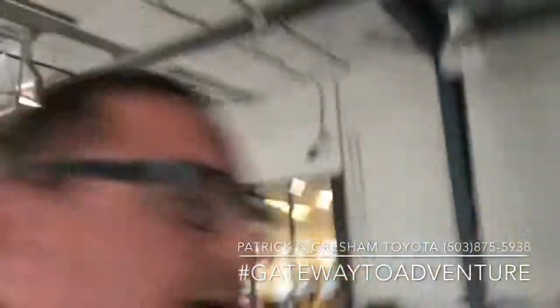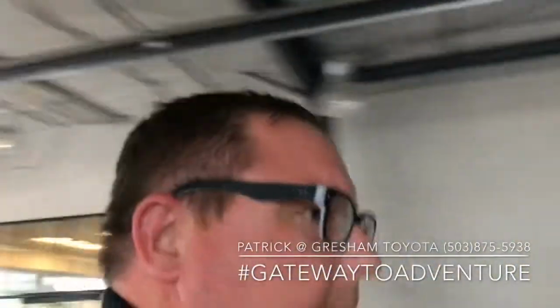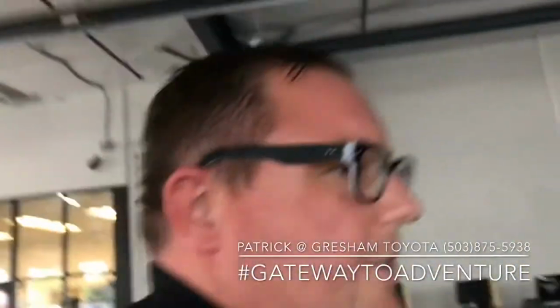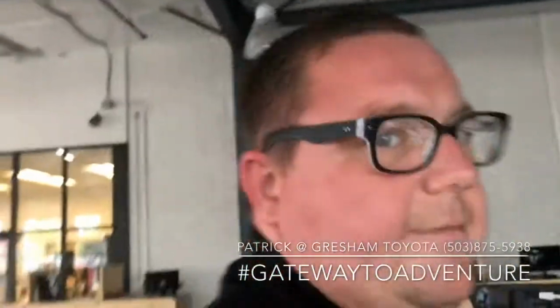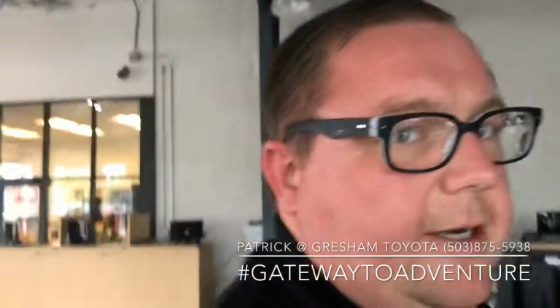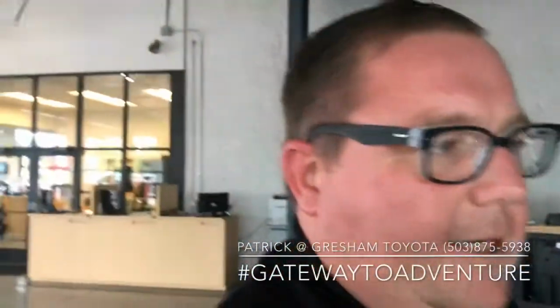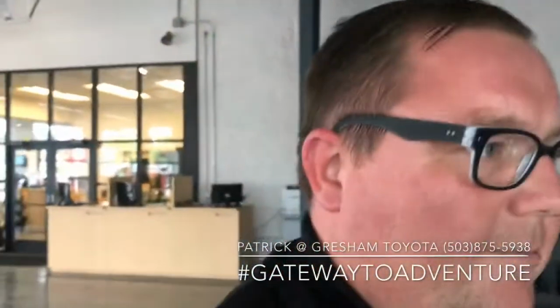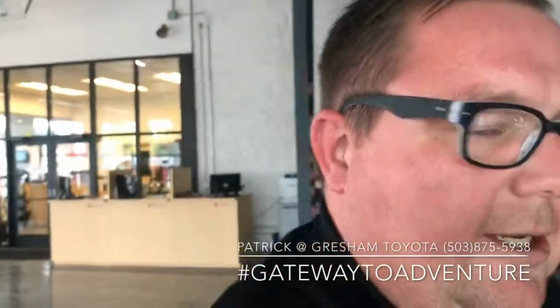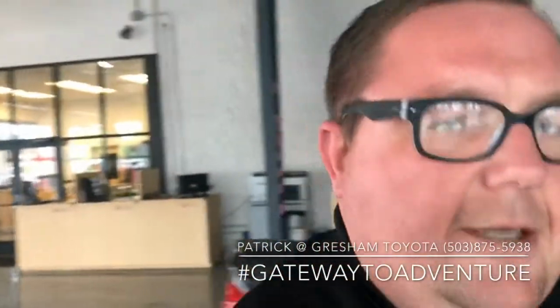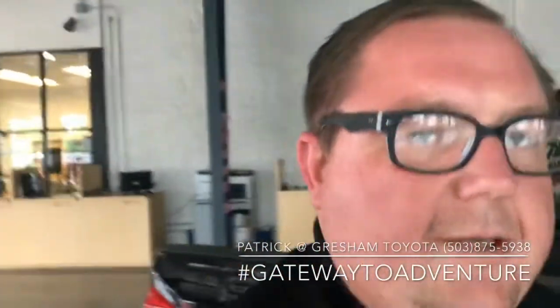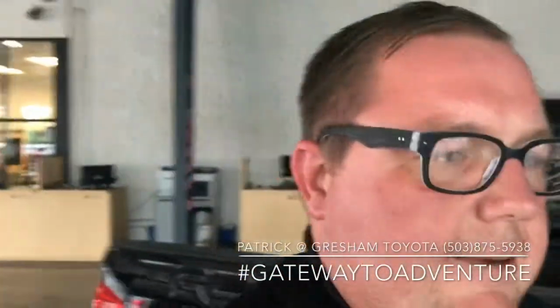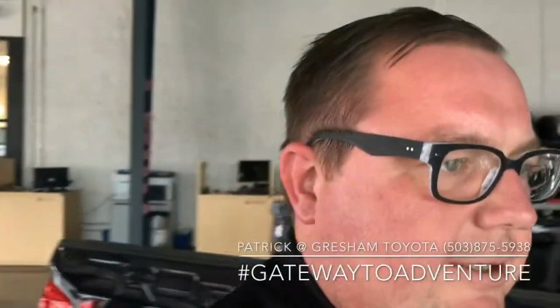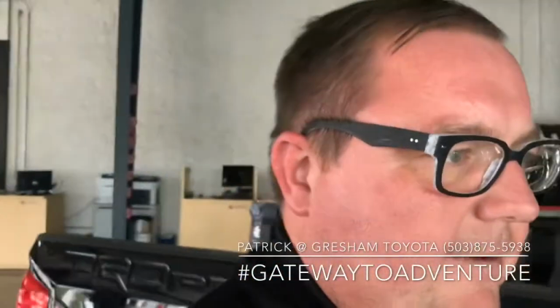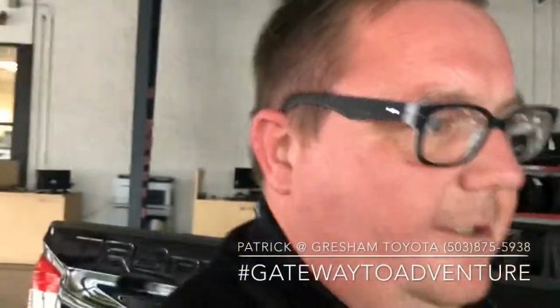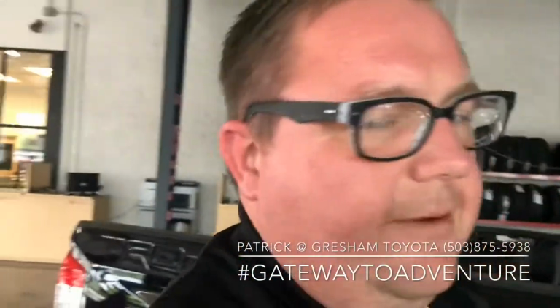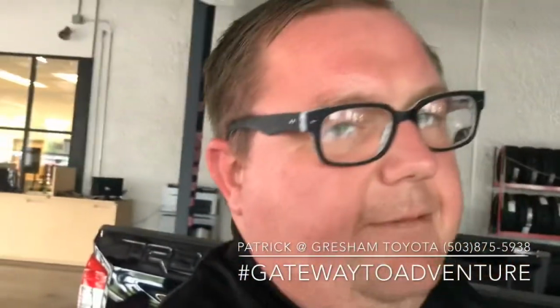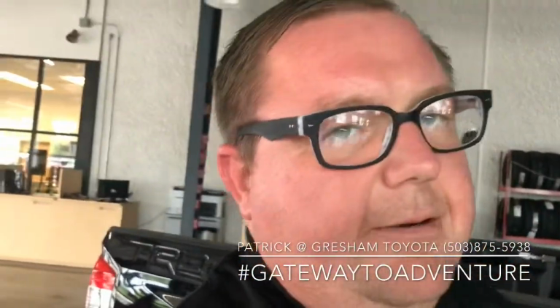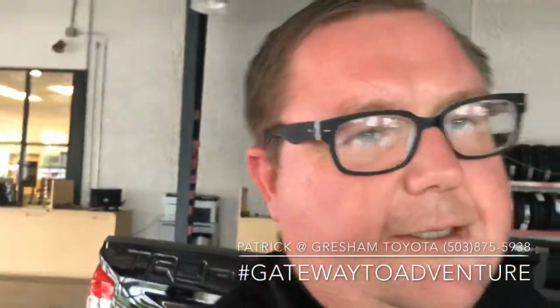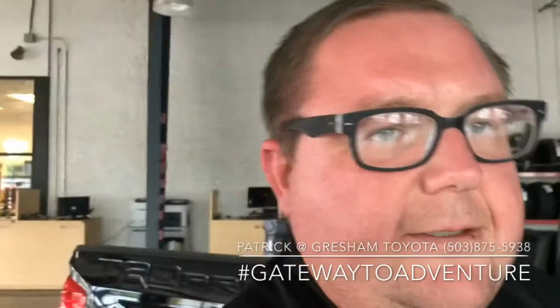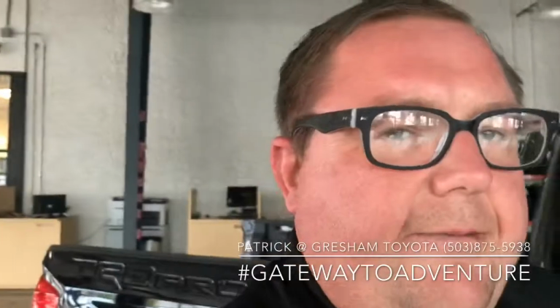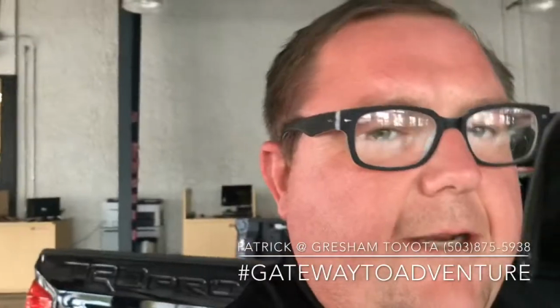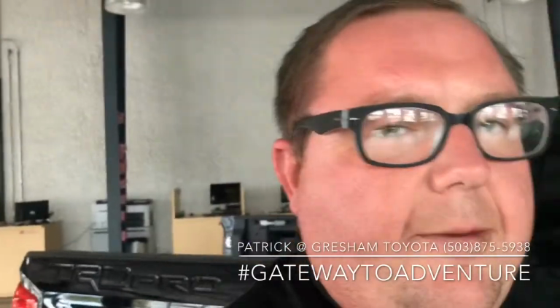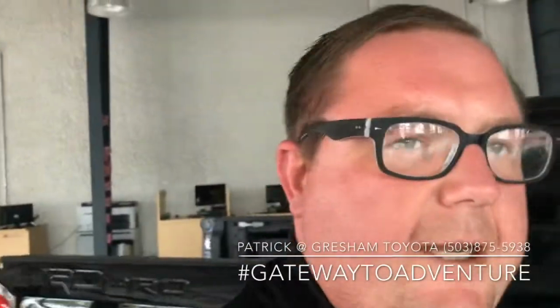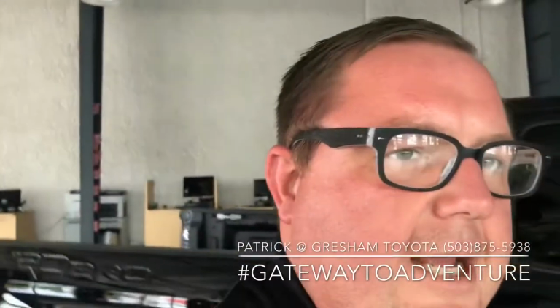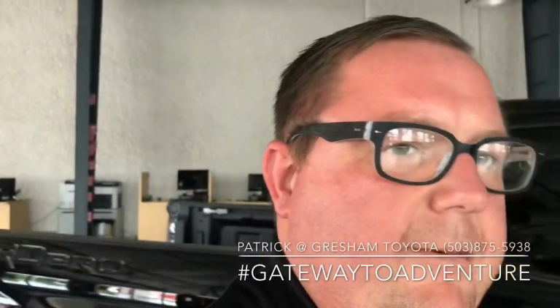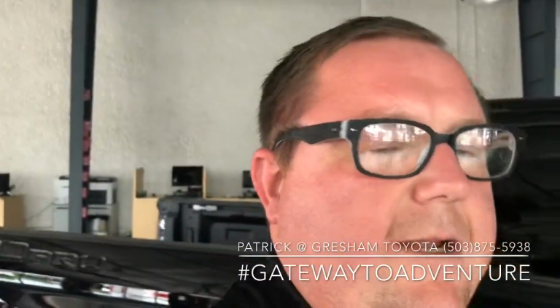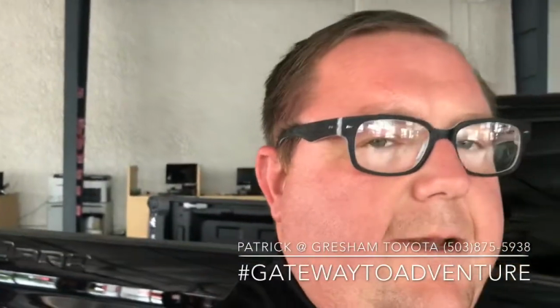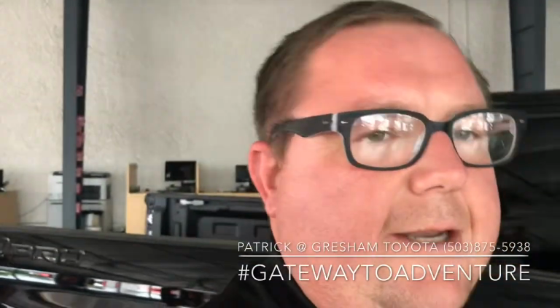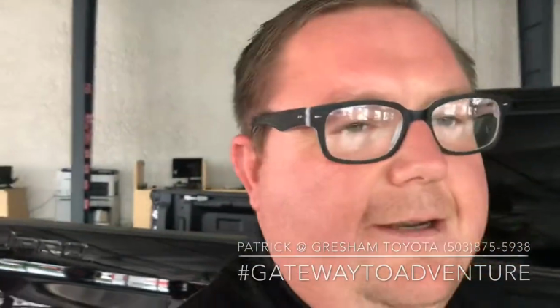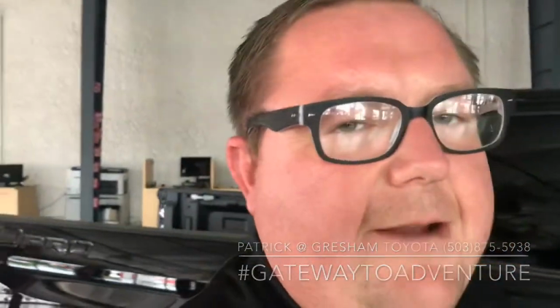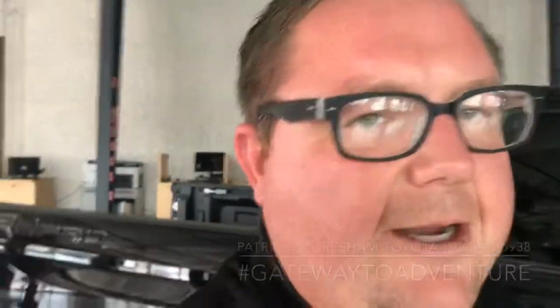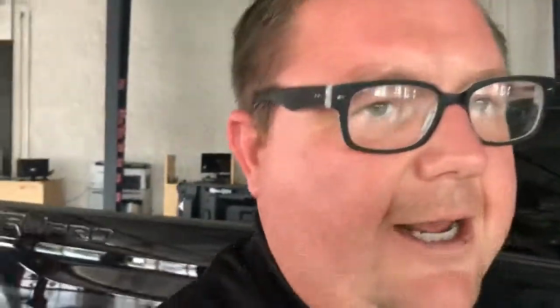I'm Patrick over here at Gresham Toyota, your gateway to adventure. If you have any questions, feel free to call me anytime or come on in. Have a great day.